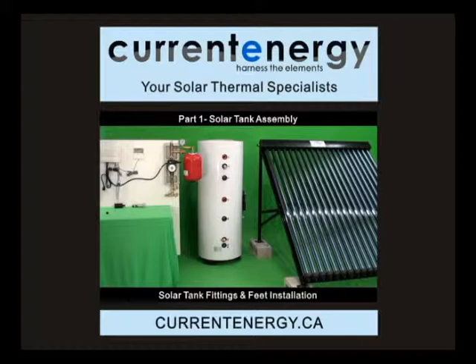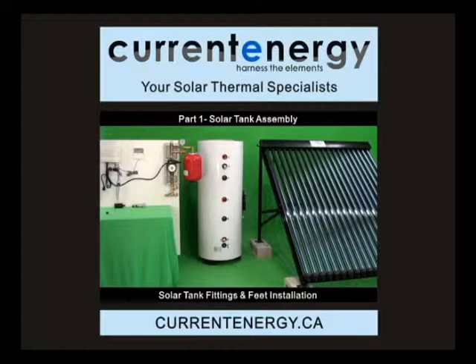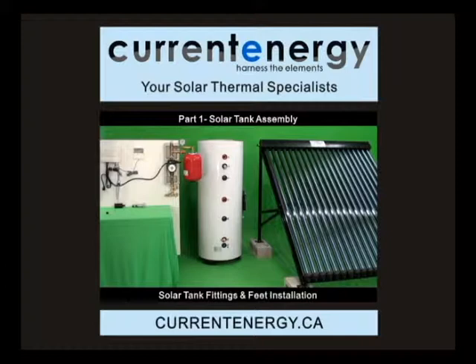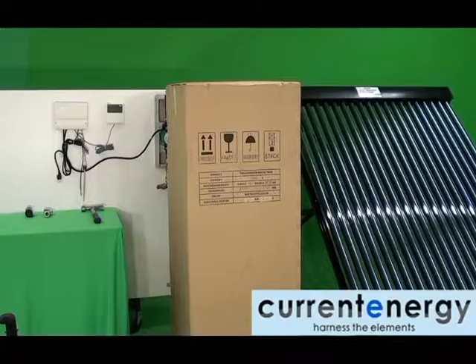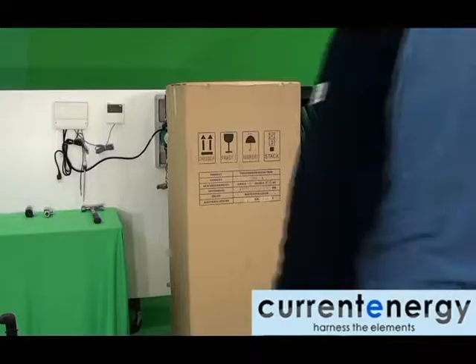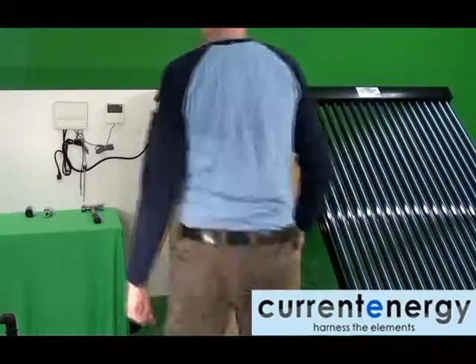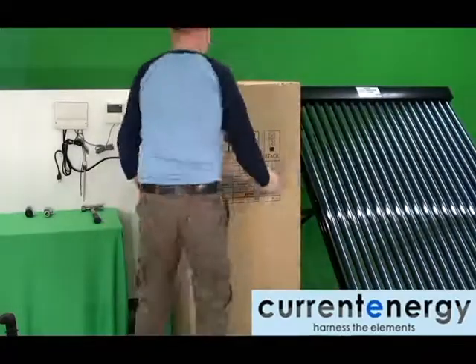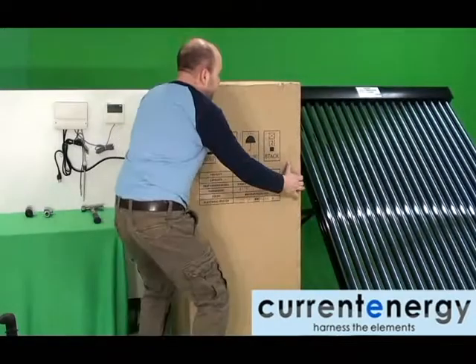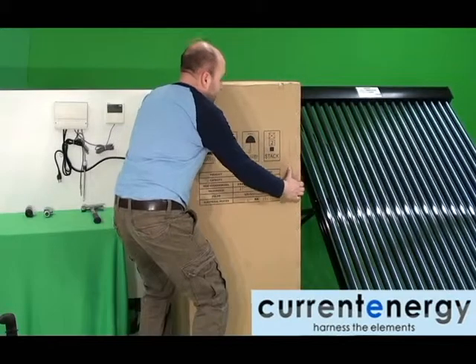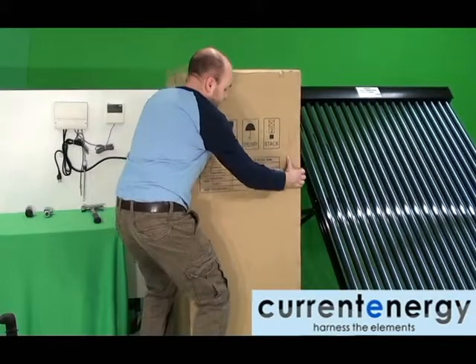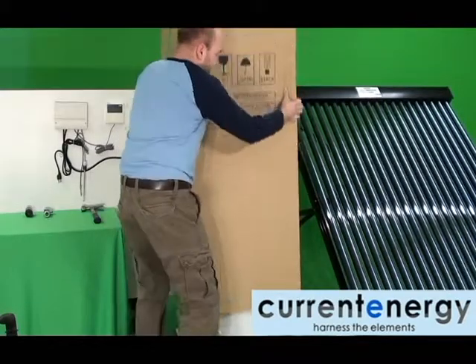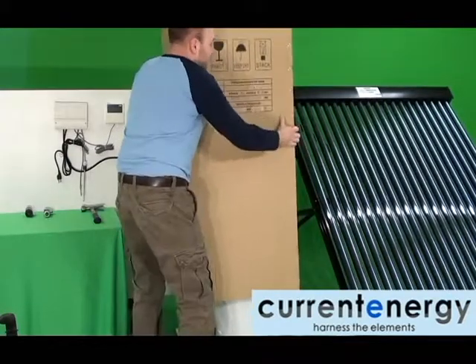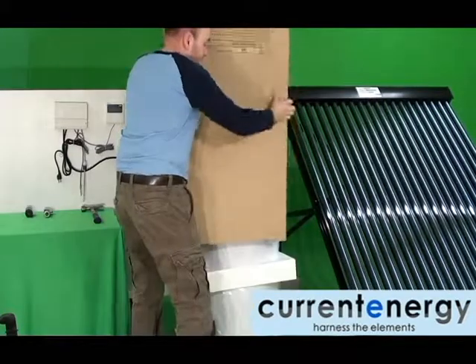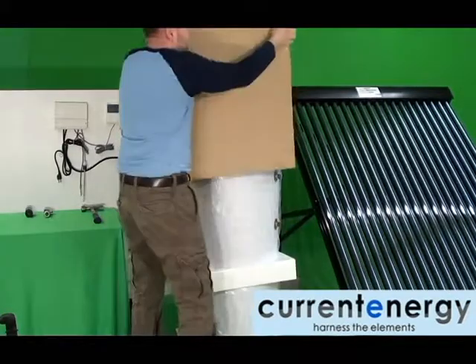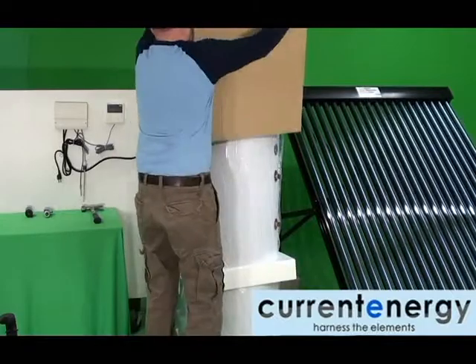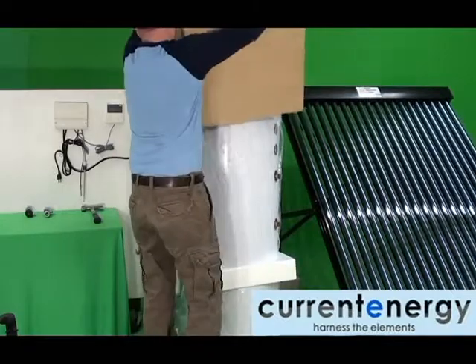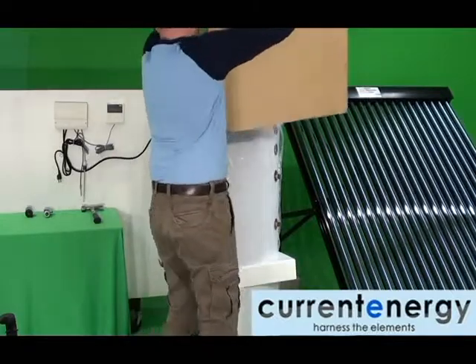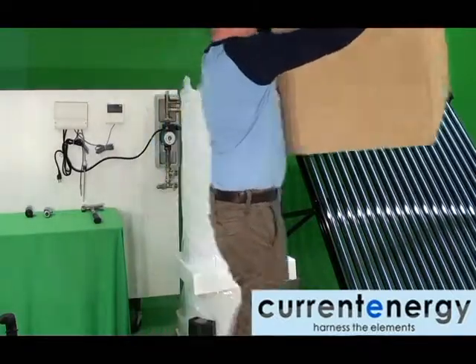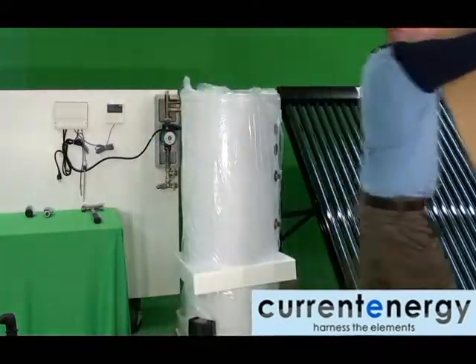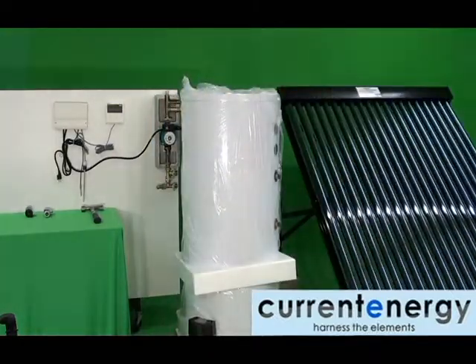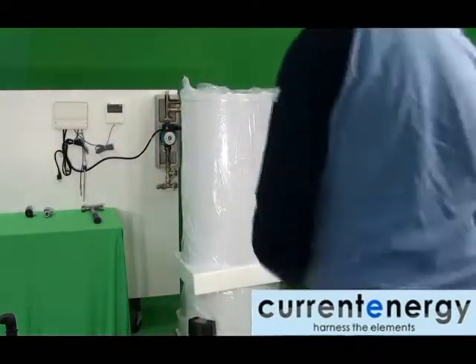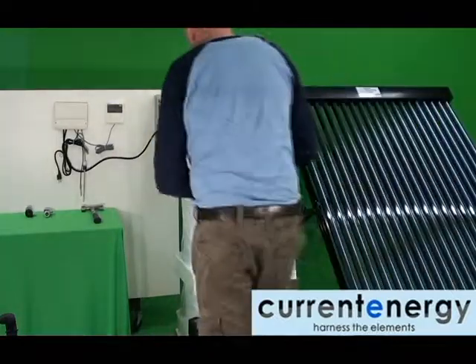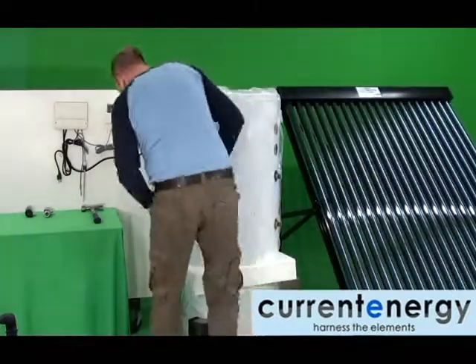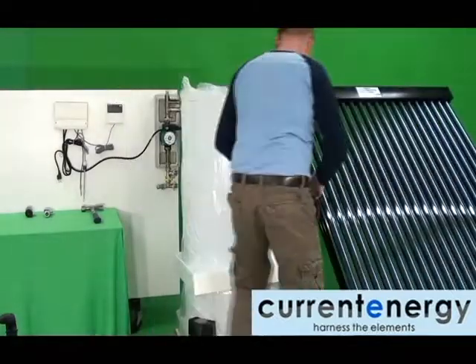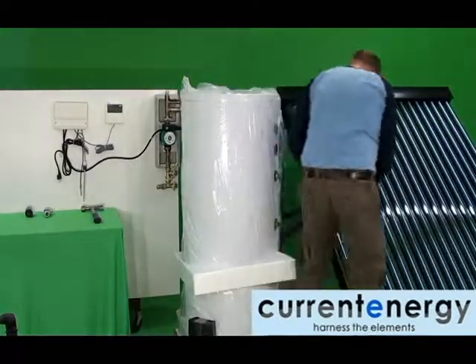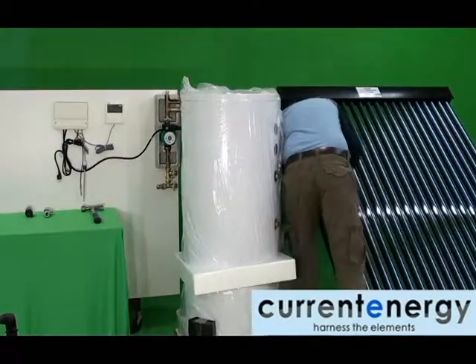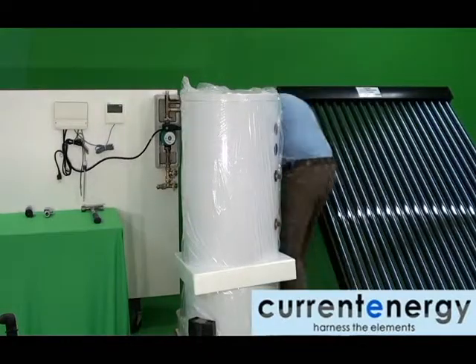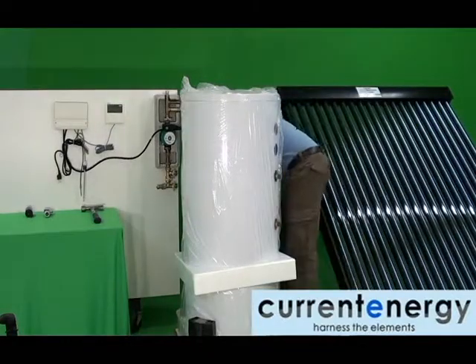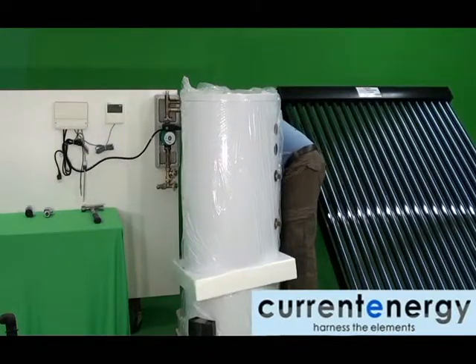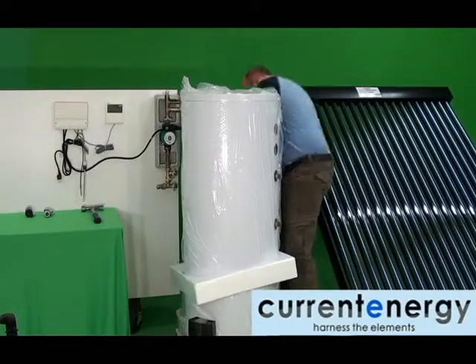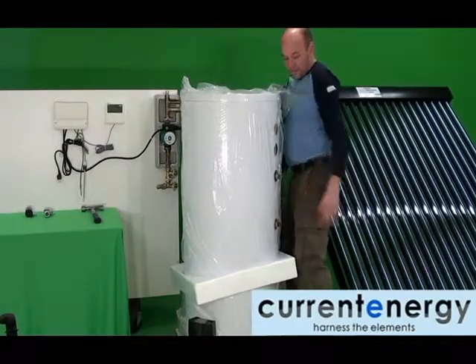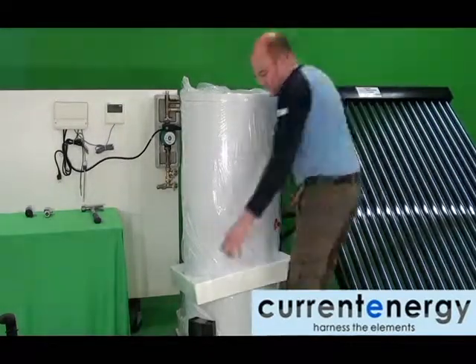Hello, we are CurrentEnergy, your solar thermal specialists. In this video, we will be assembling the solar tank.